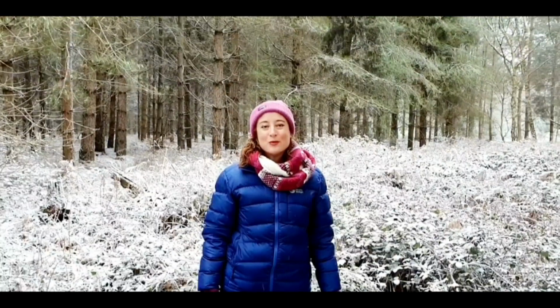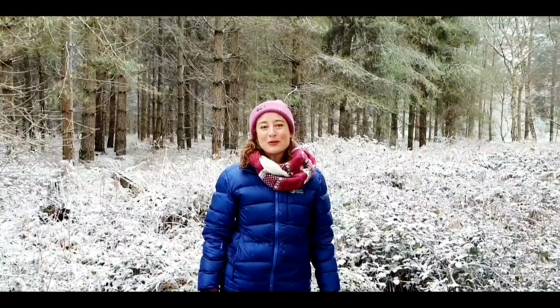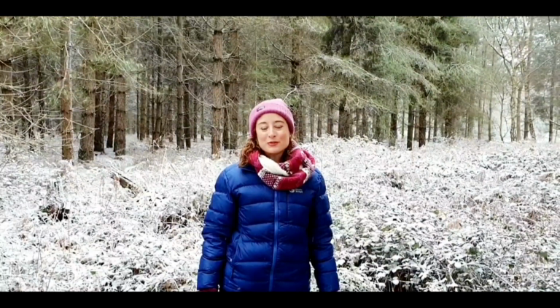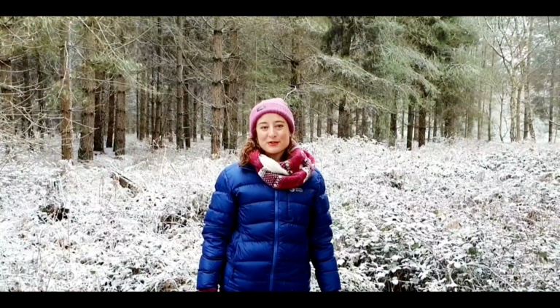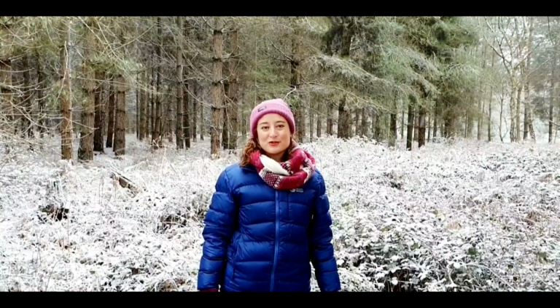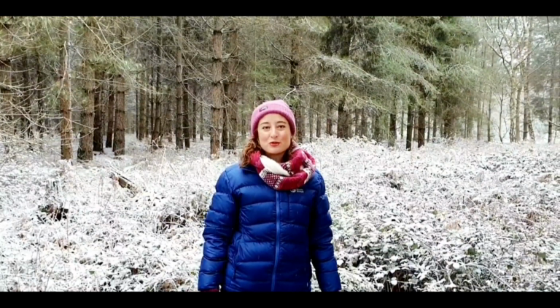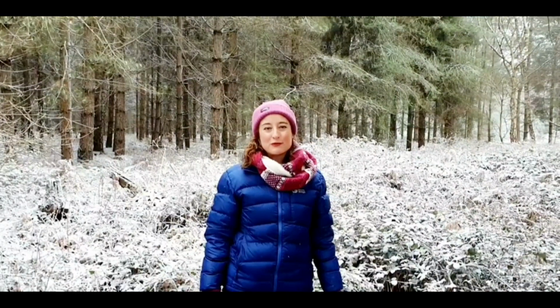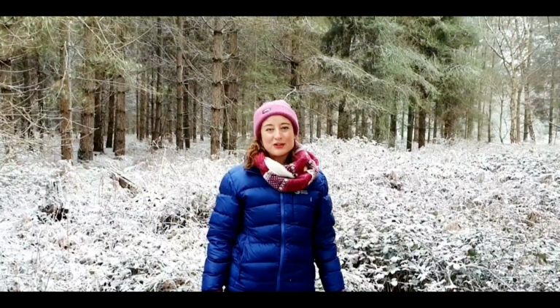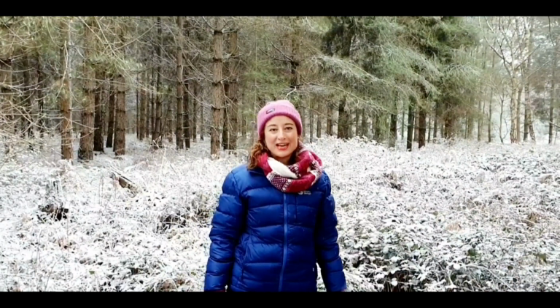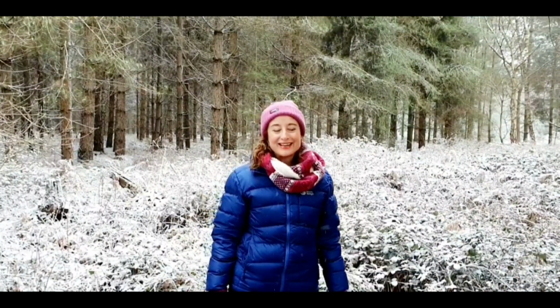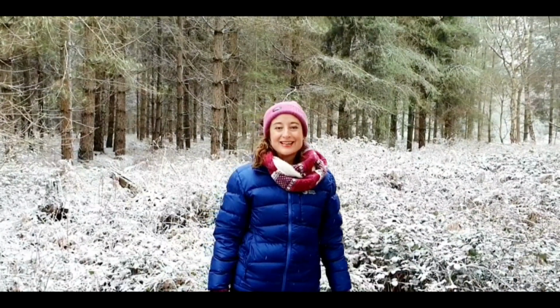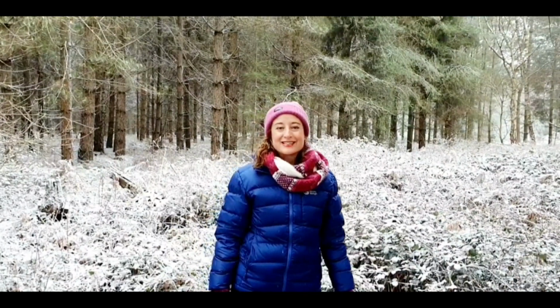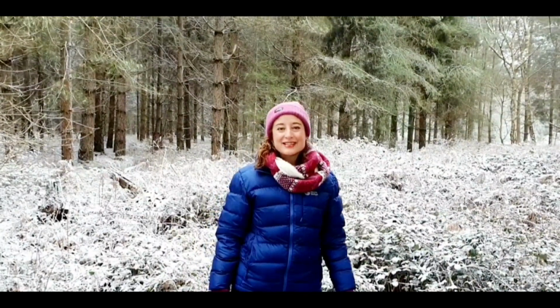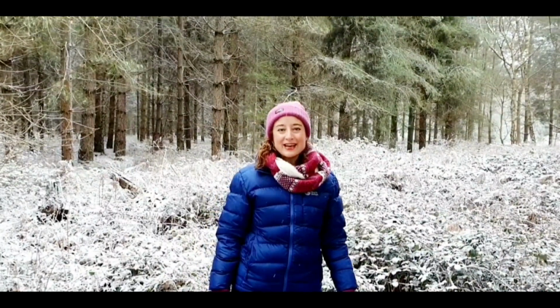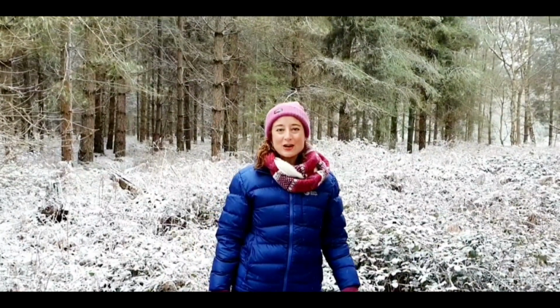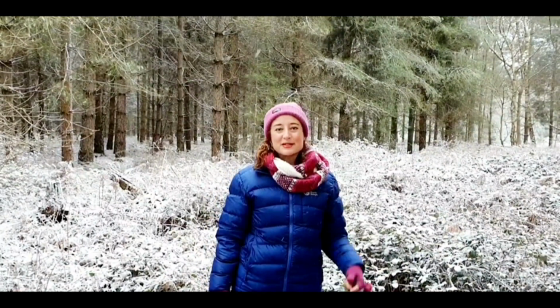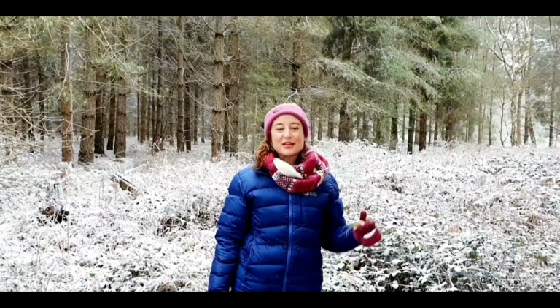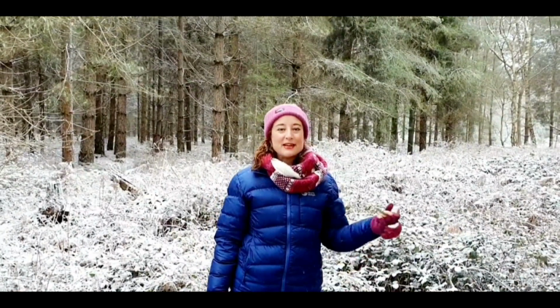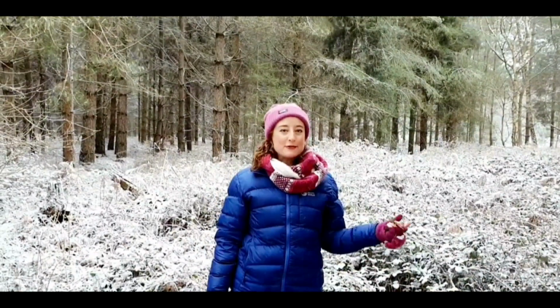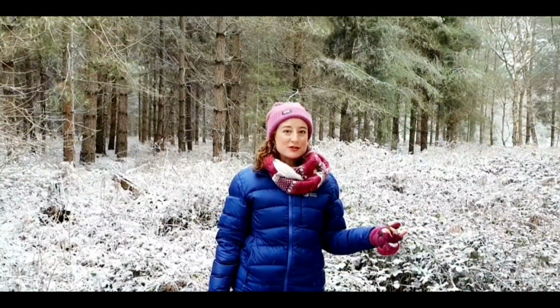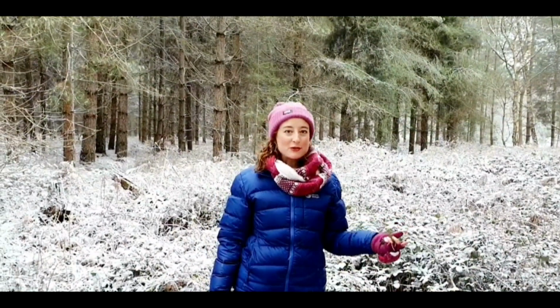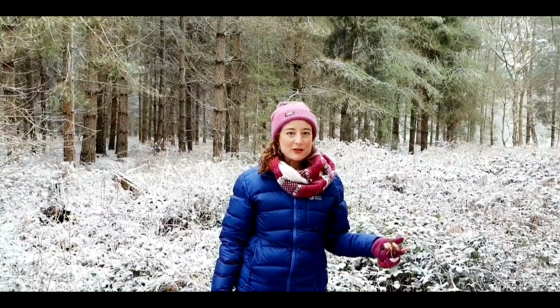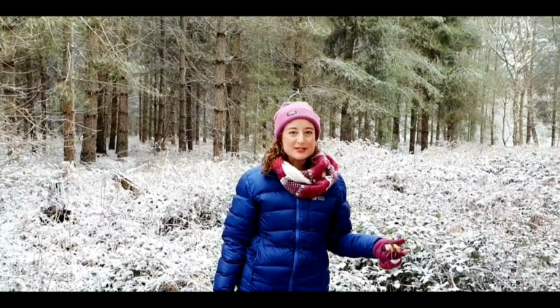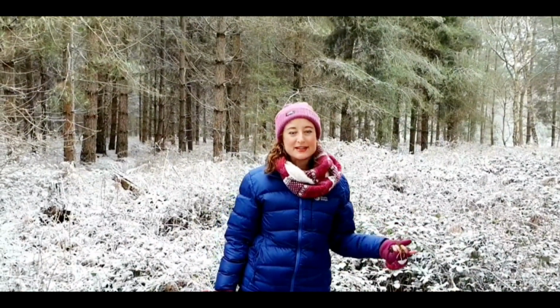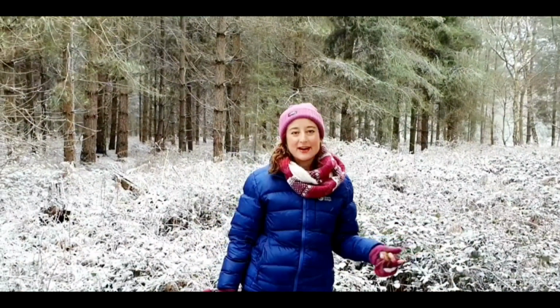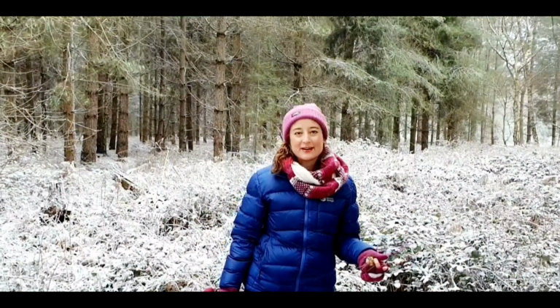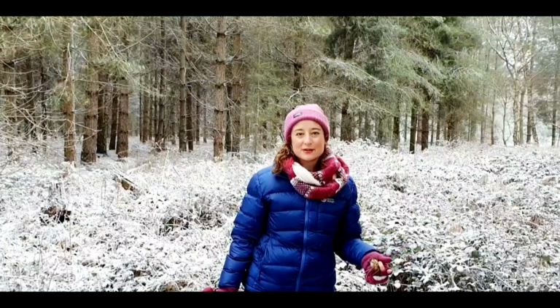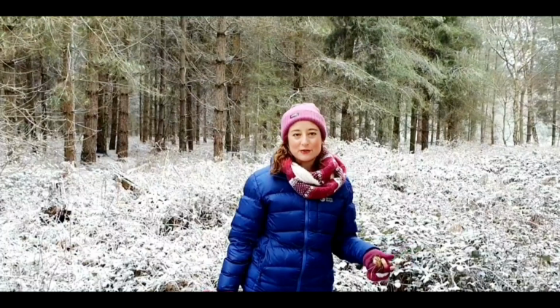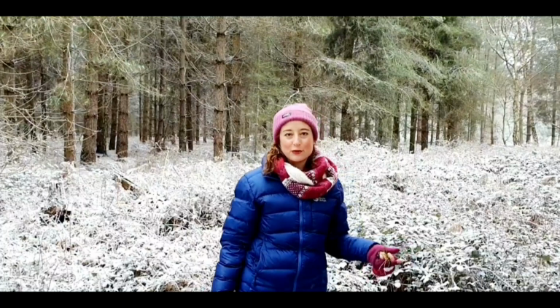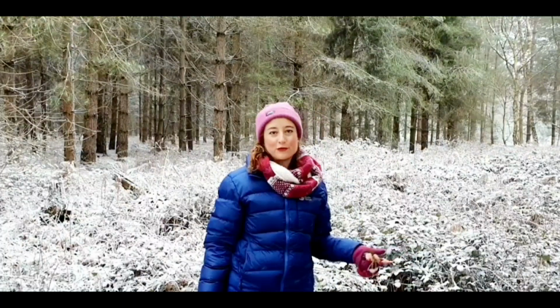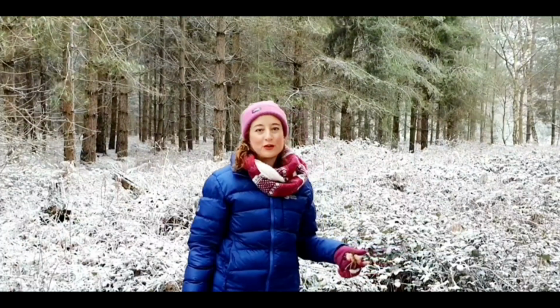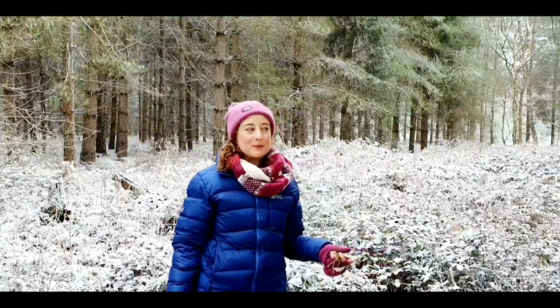Welcome to Geography Gen. Today I'm at a coniferous forest in the heart of Norfolk.